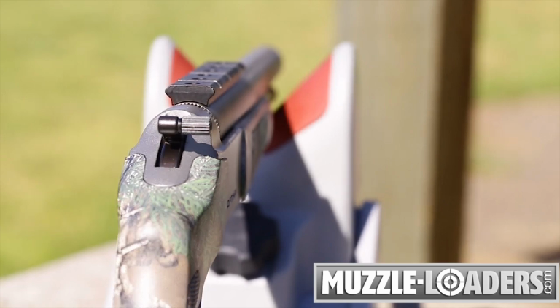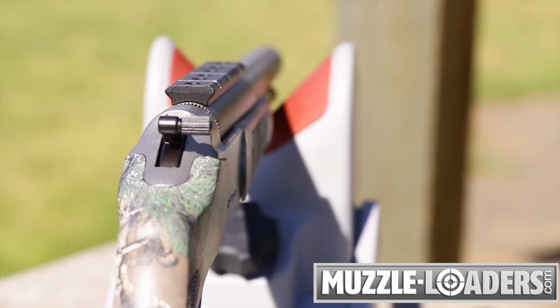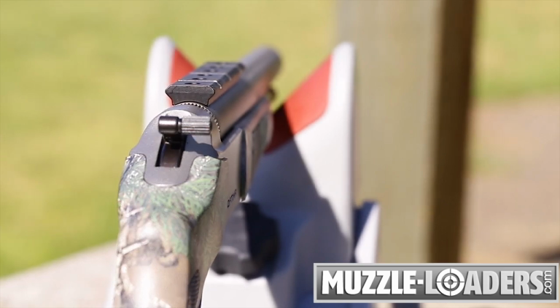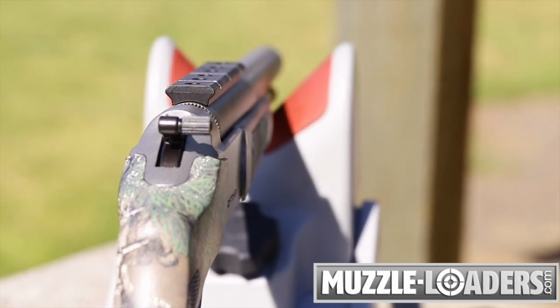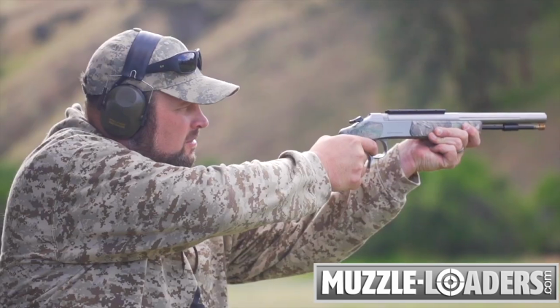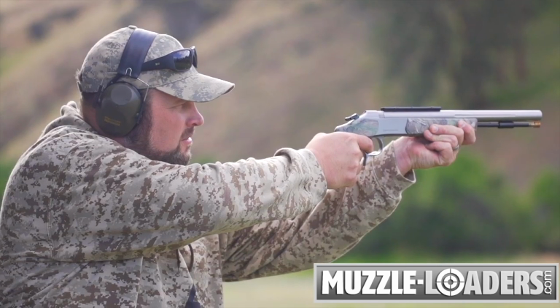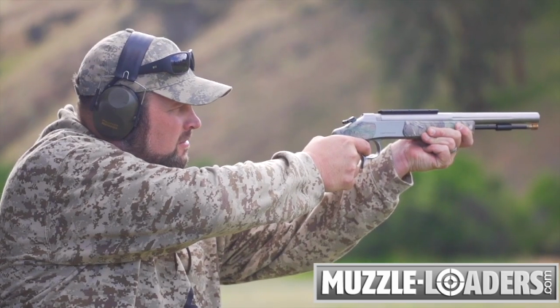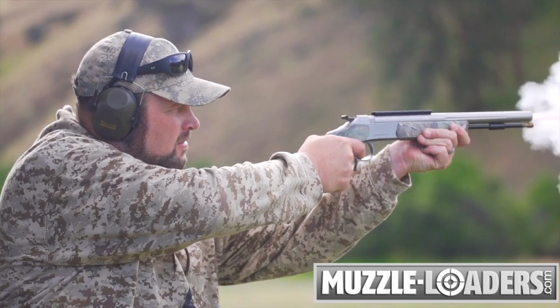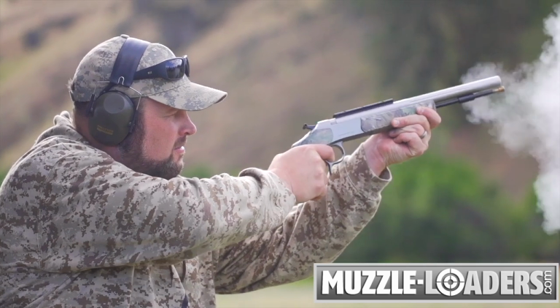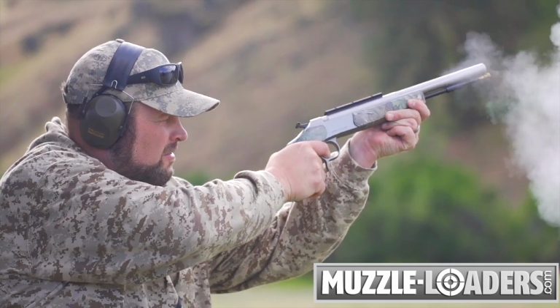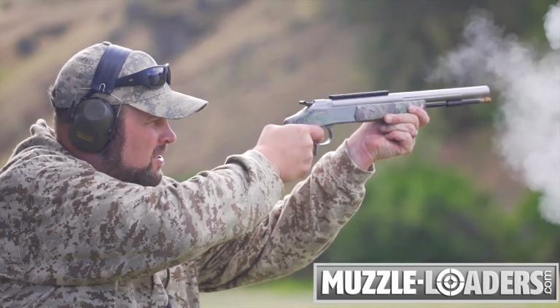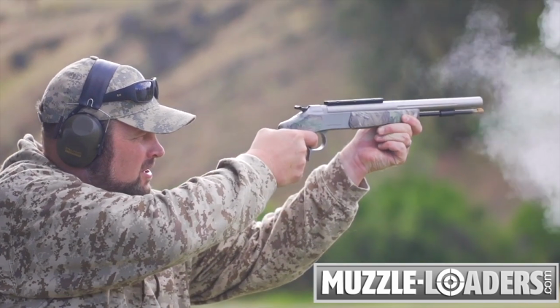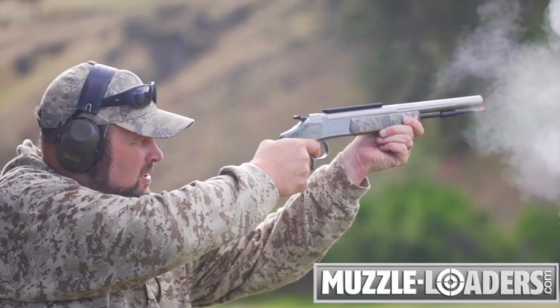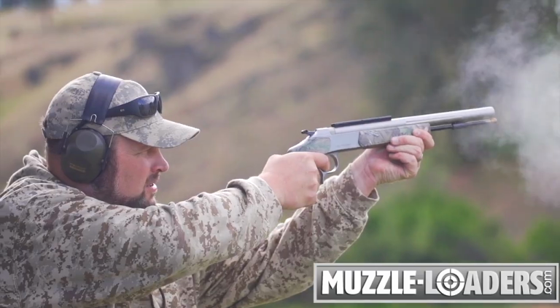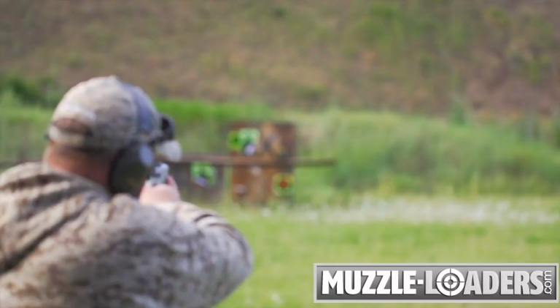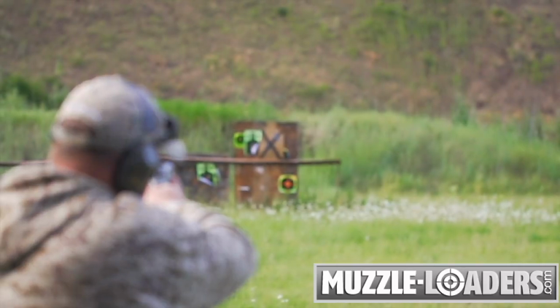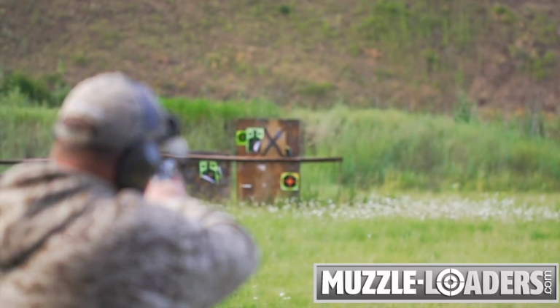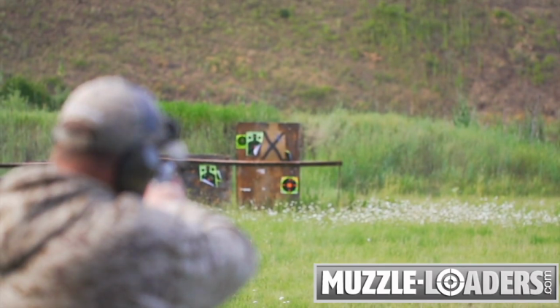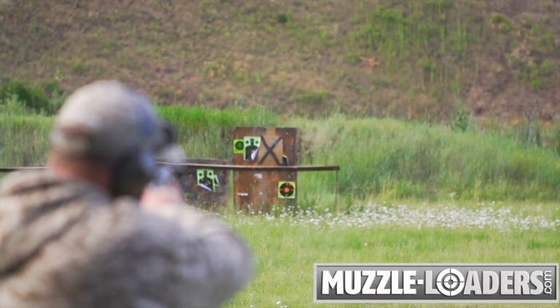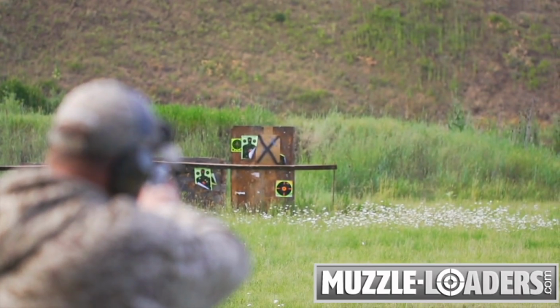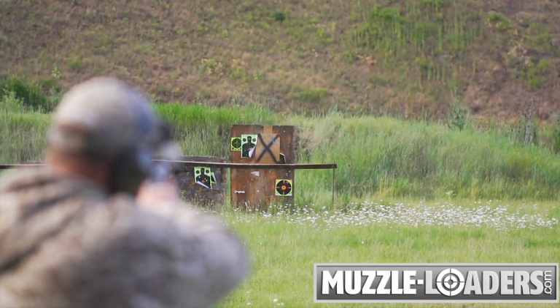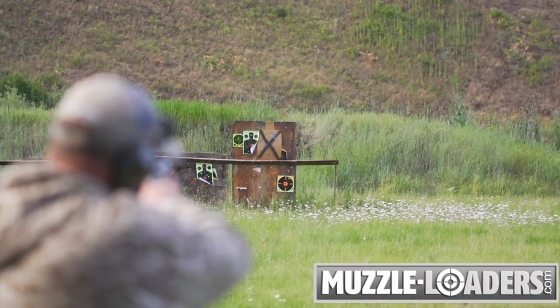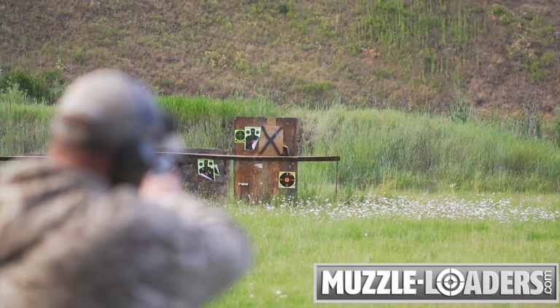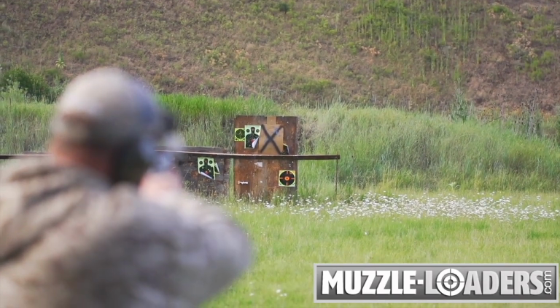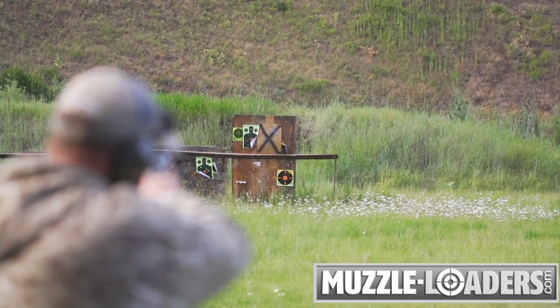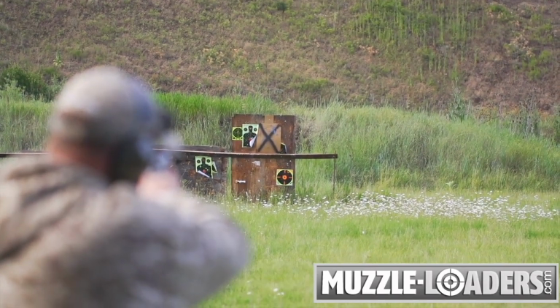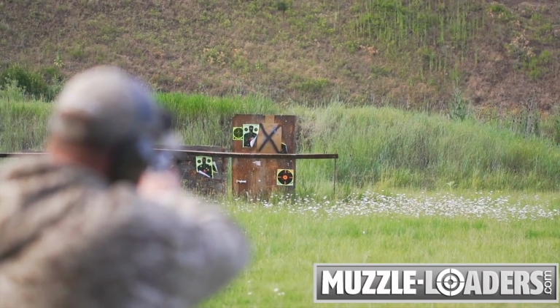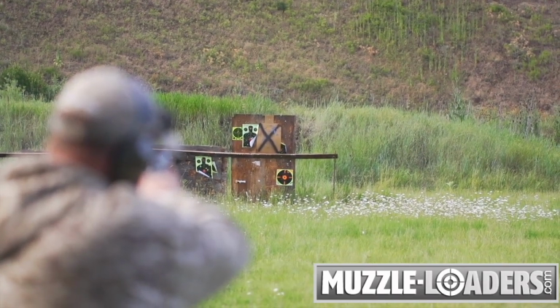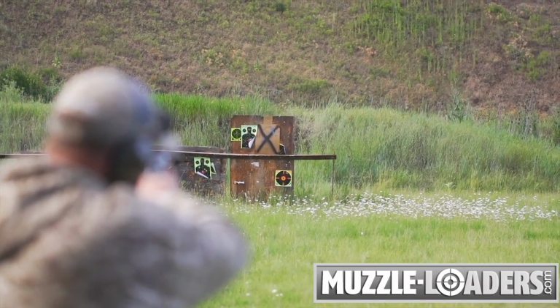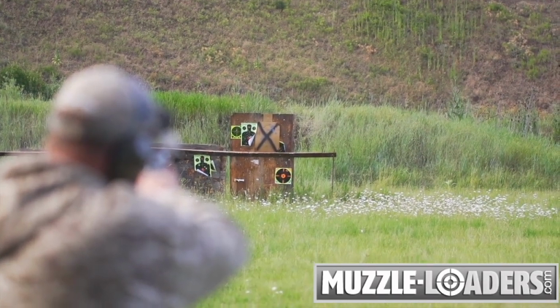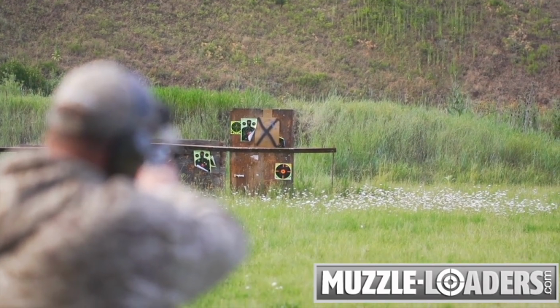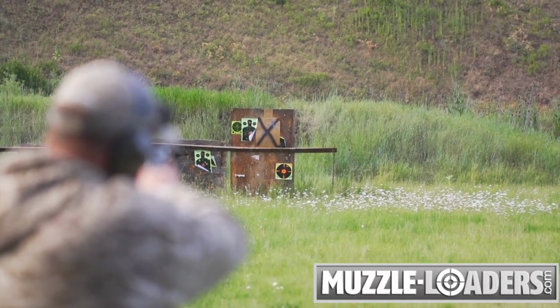This gun is capable of firing 100 grain powder charges and provides unmatched accuracy when compared to other muzzleloading pistols.